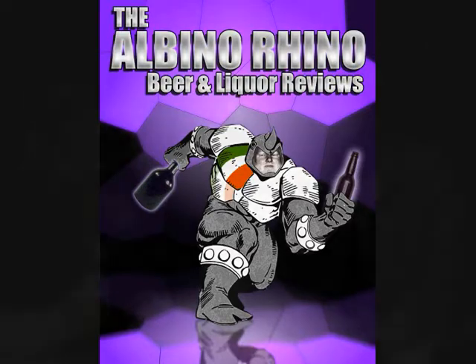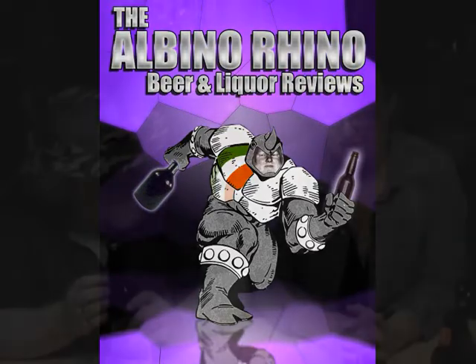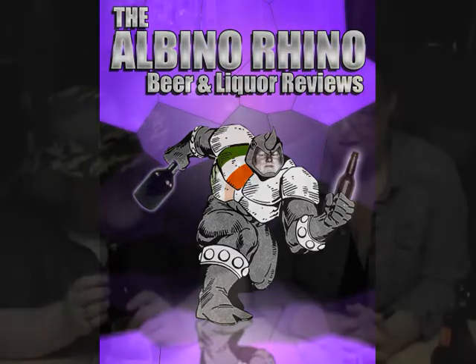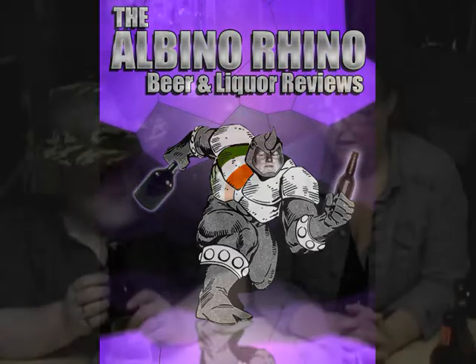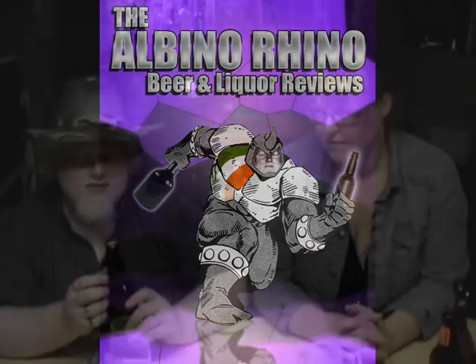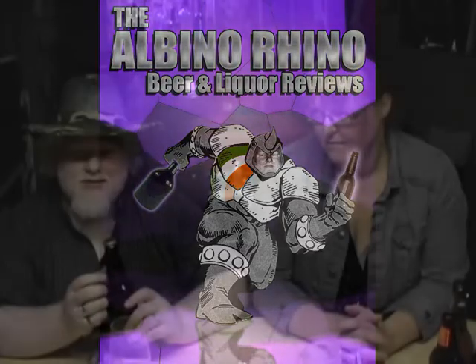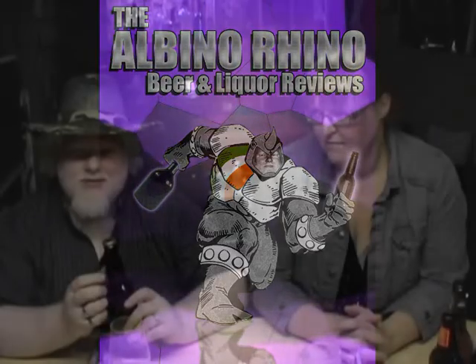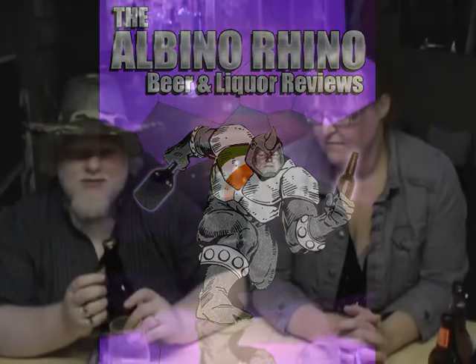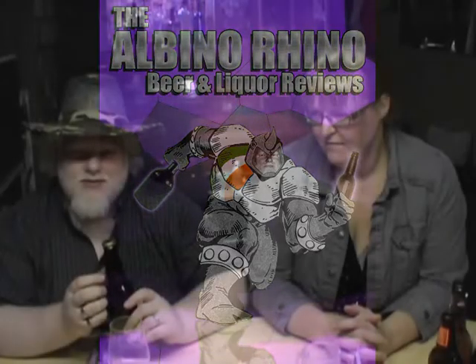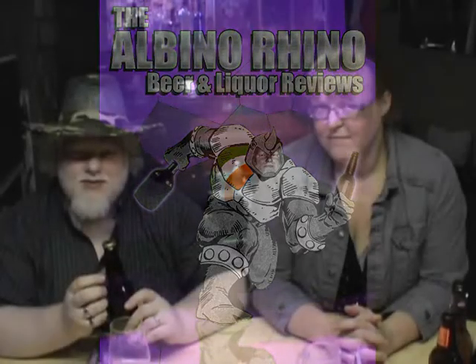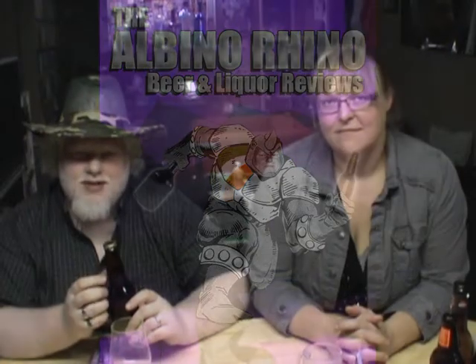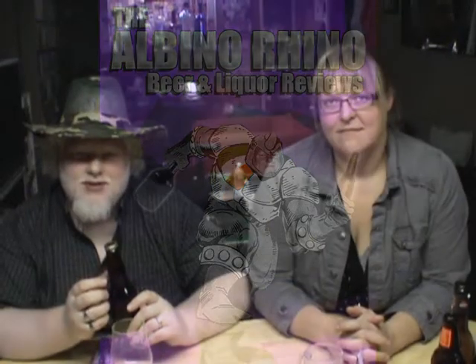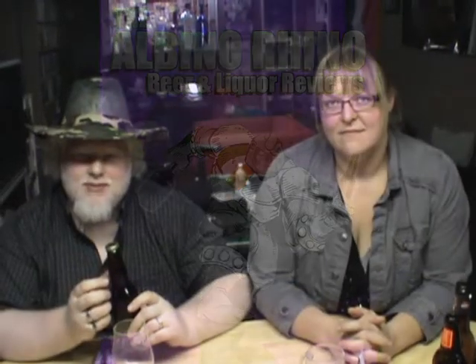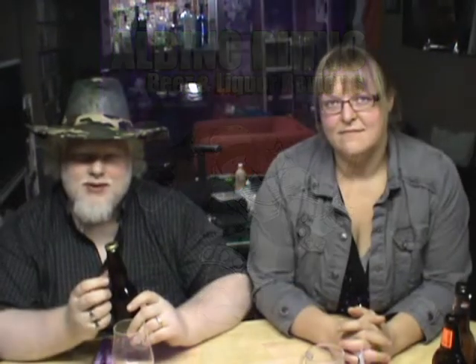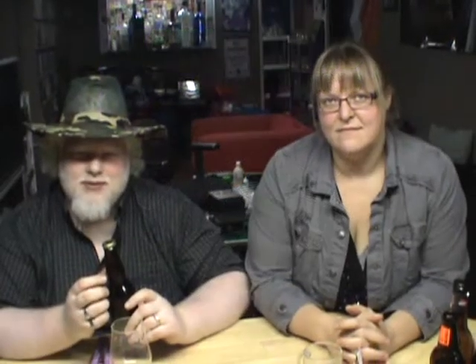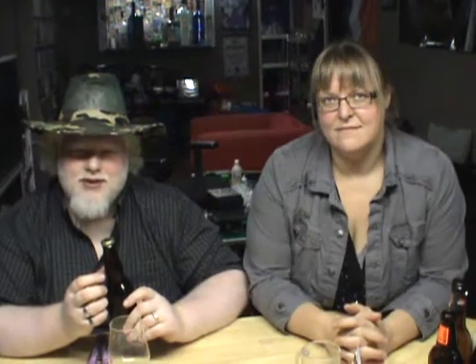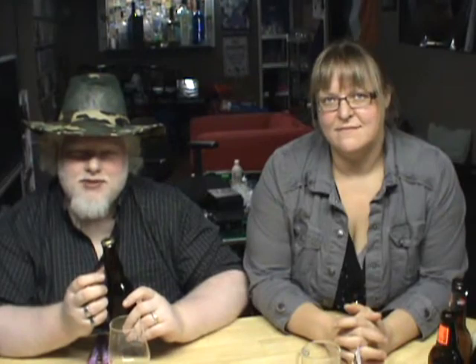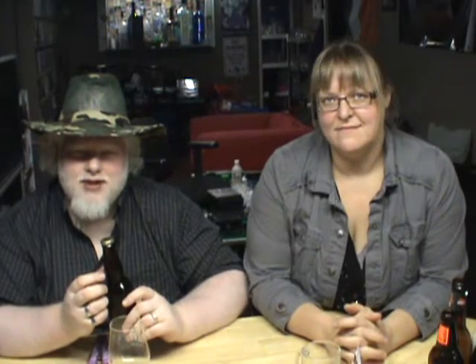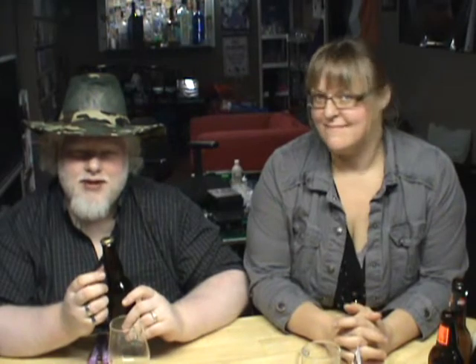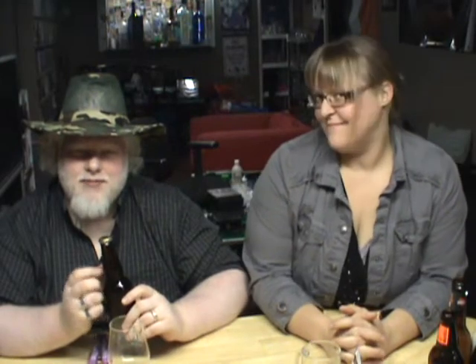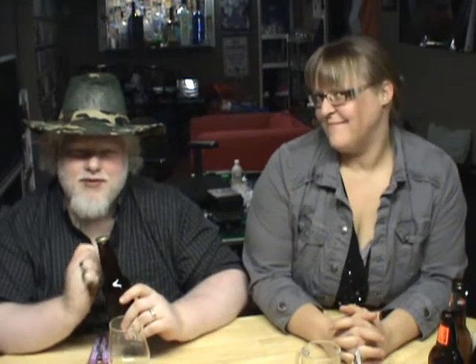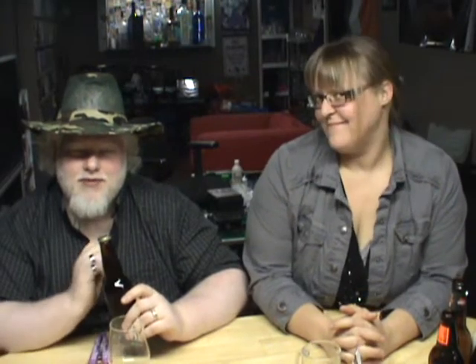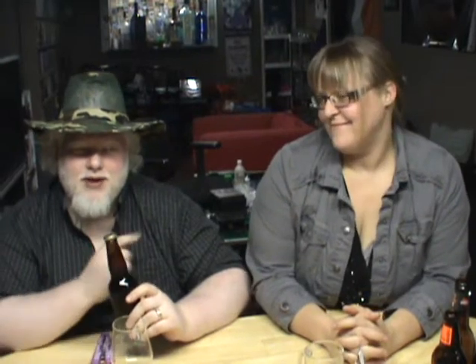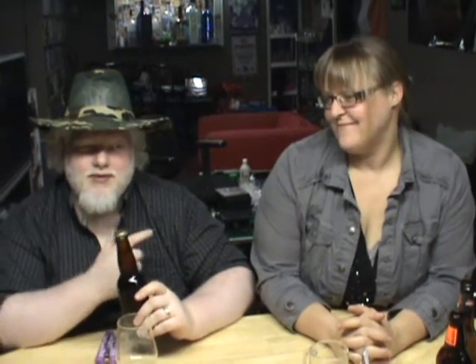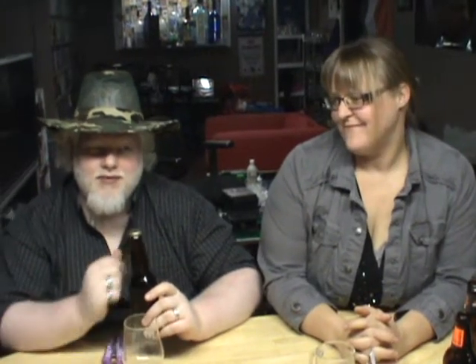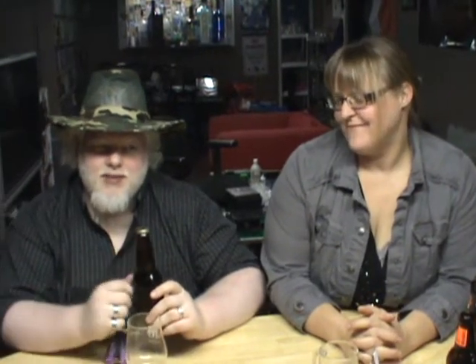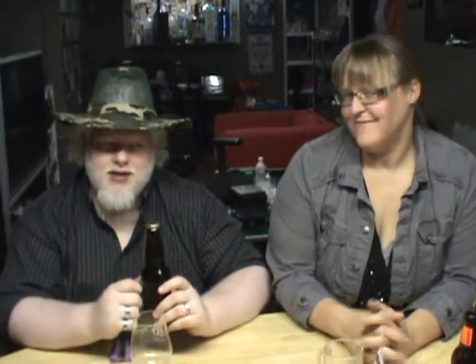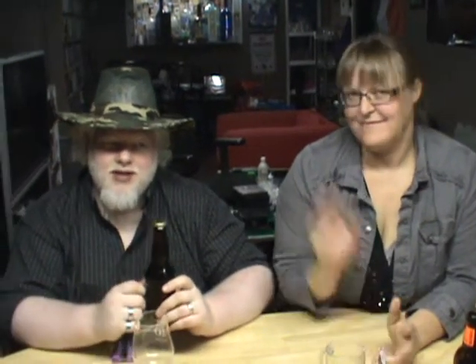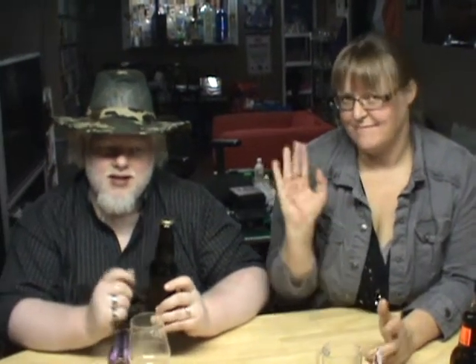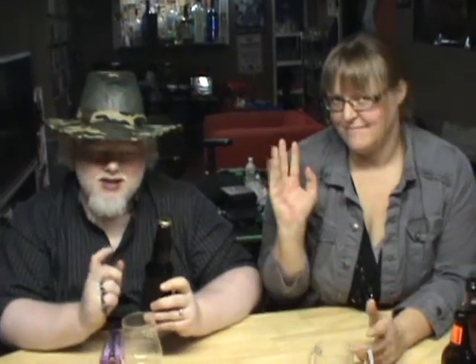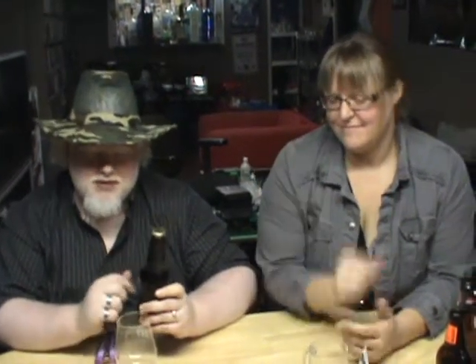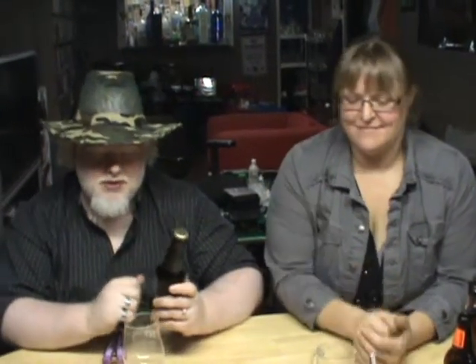Something in a growler? Good day YouTube, and welcome to another episode of the Albino Rhino Beer Review. You have the Rhino, you have the Puntette, you have this beer.